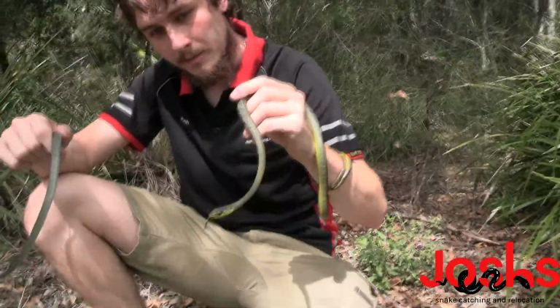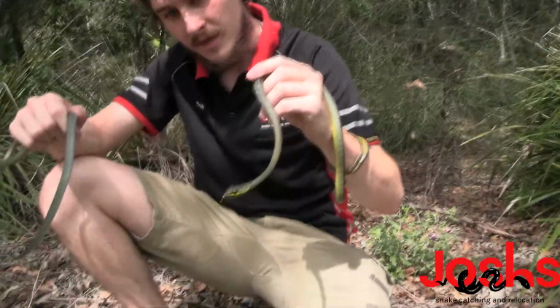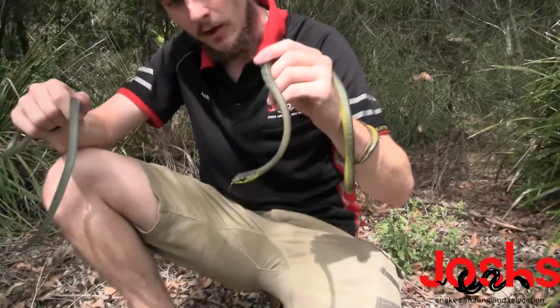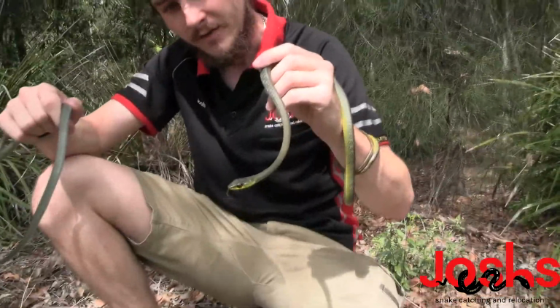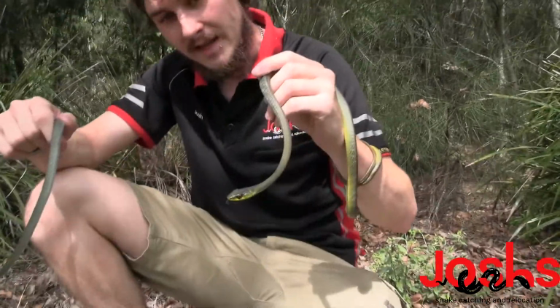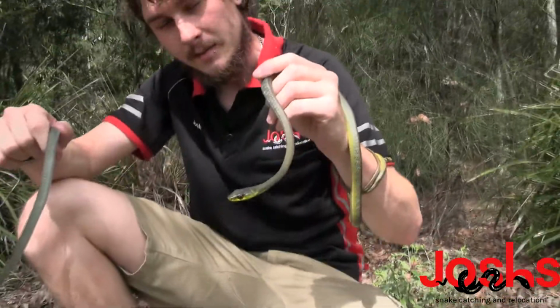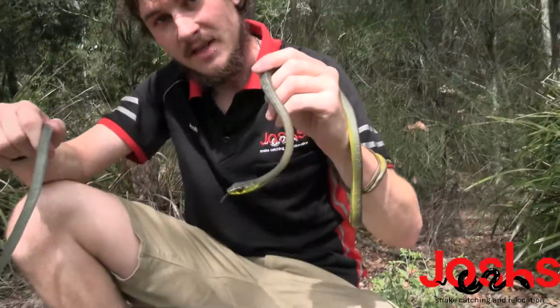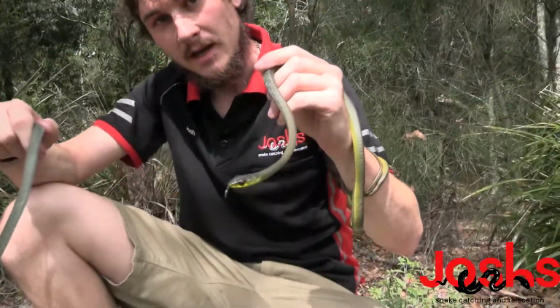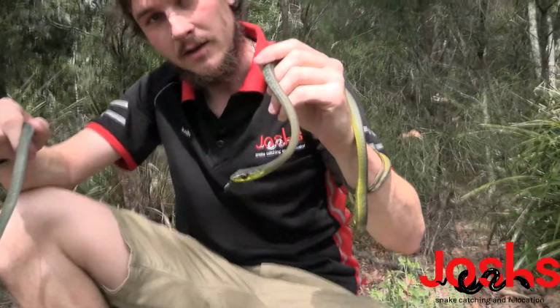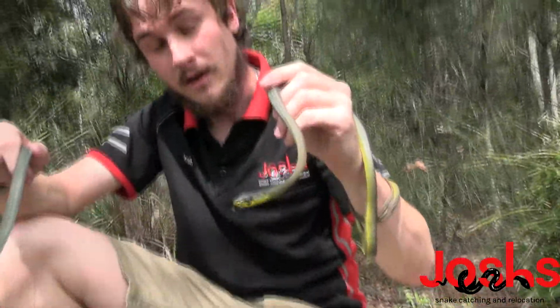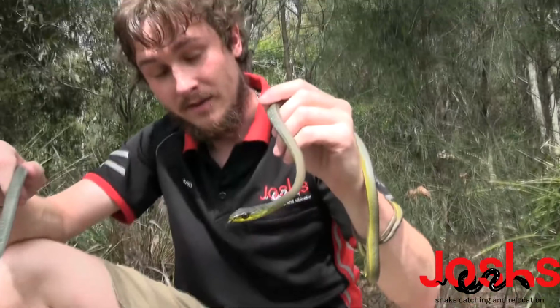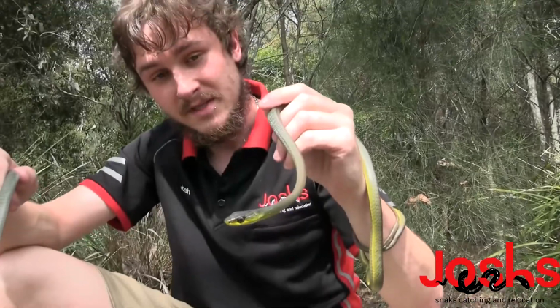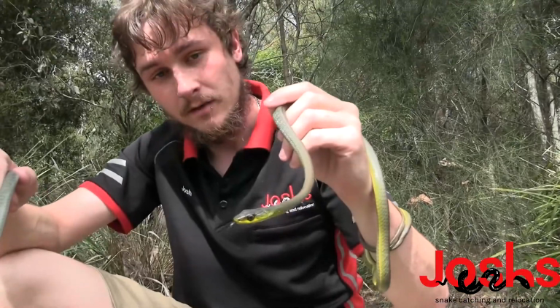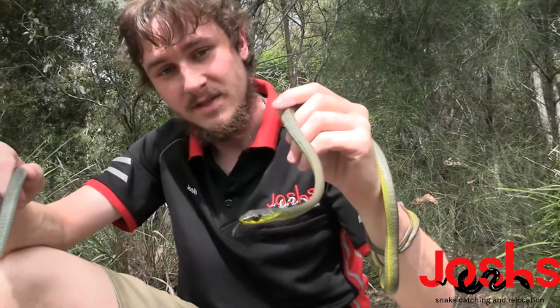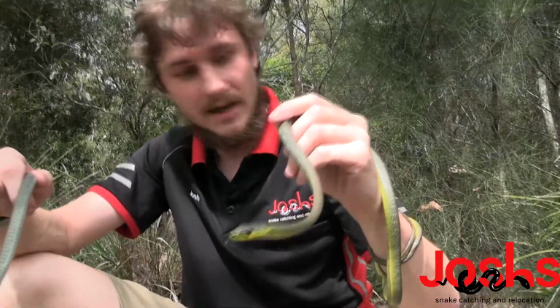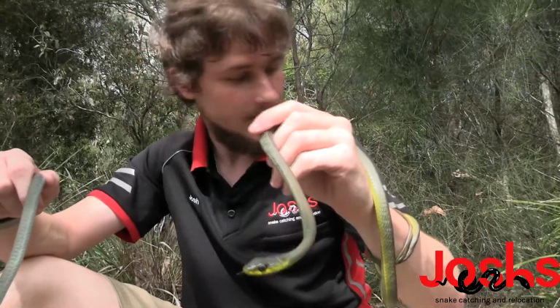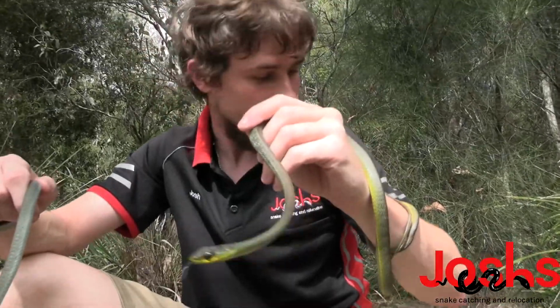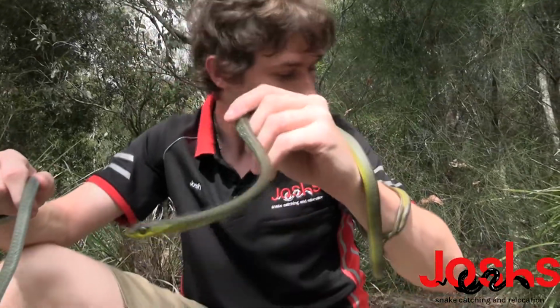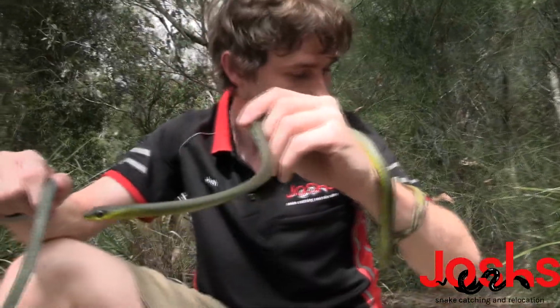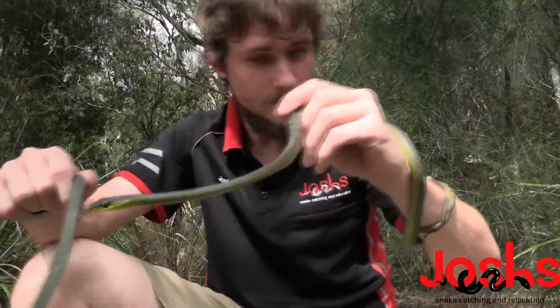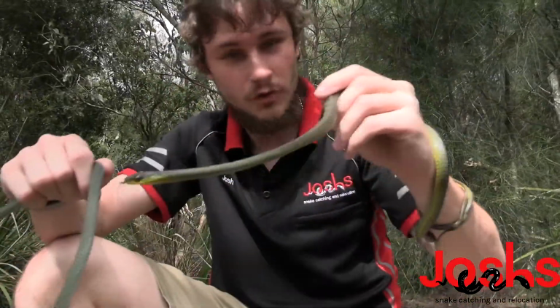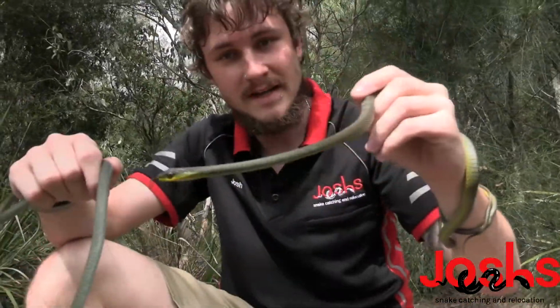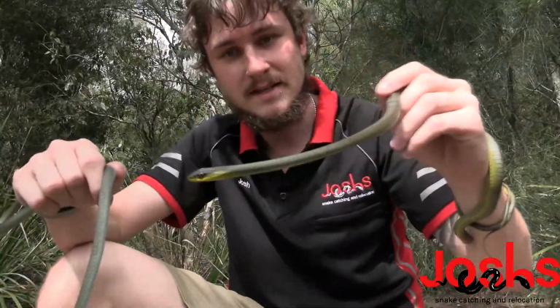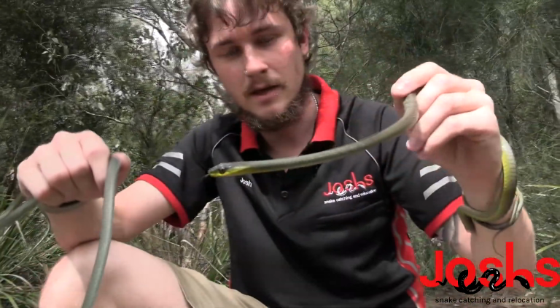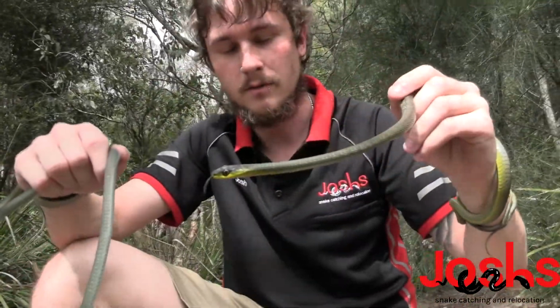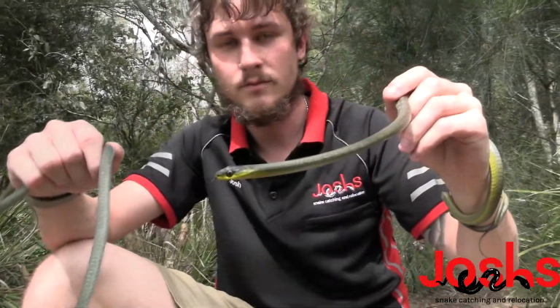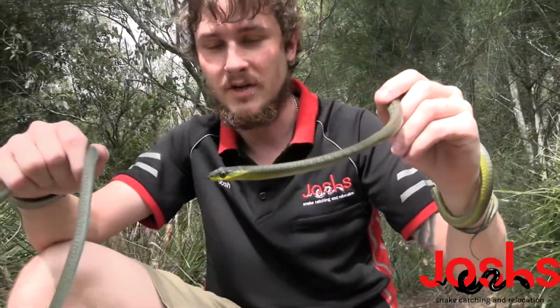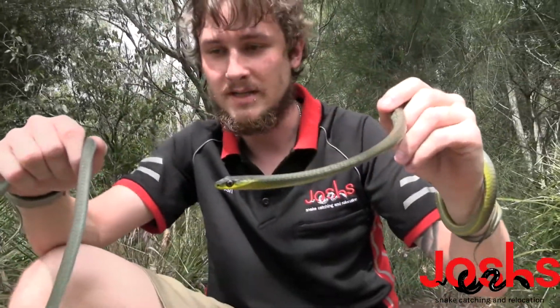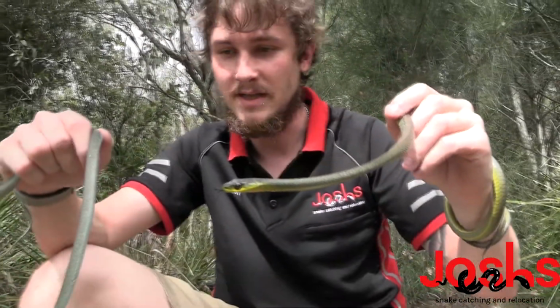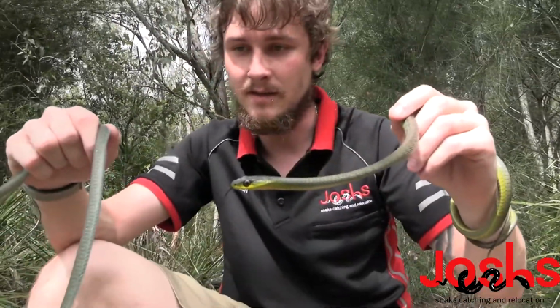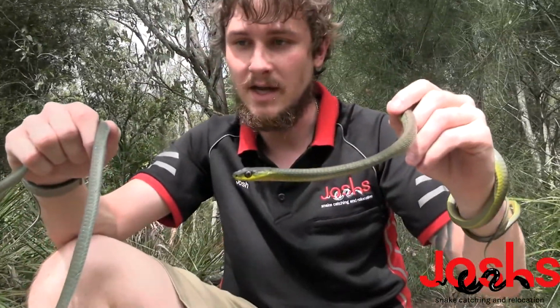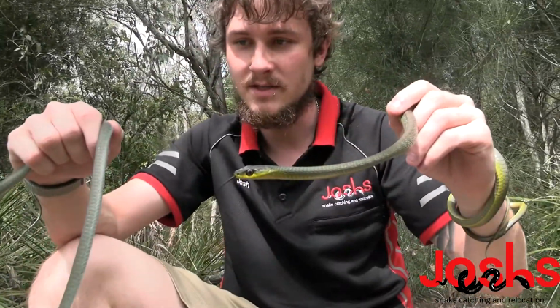They often get themselves stuck in trees, trees in gutters.